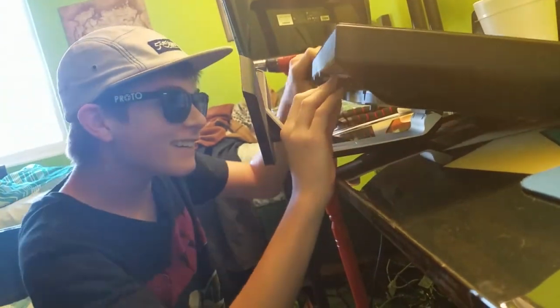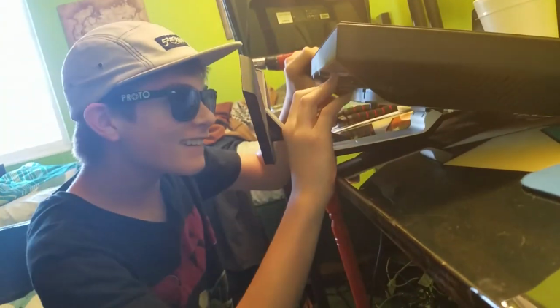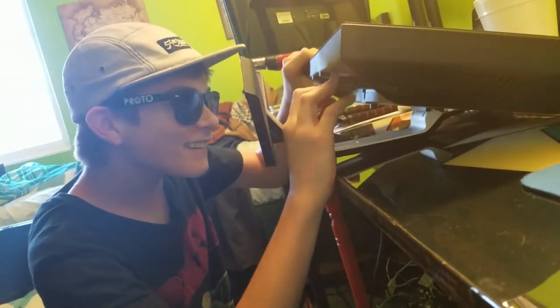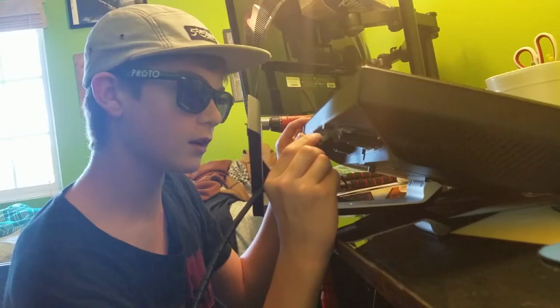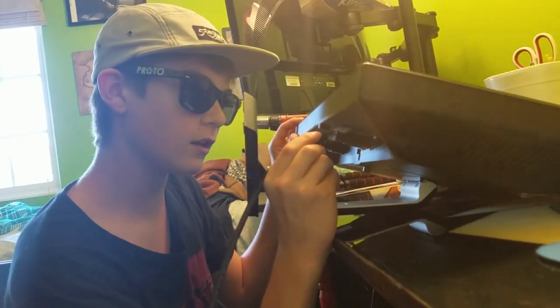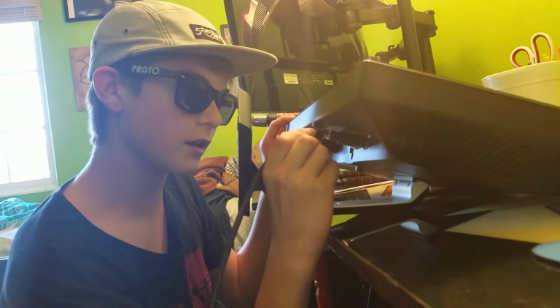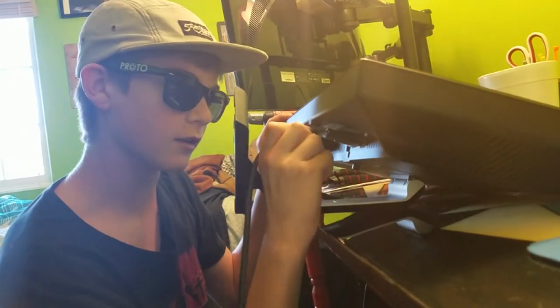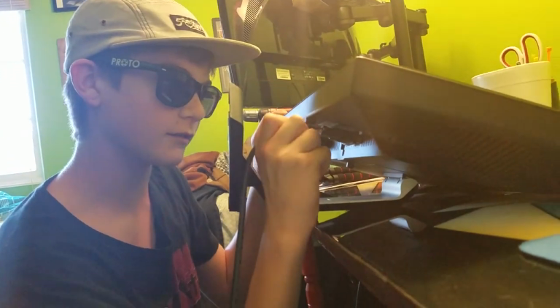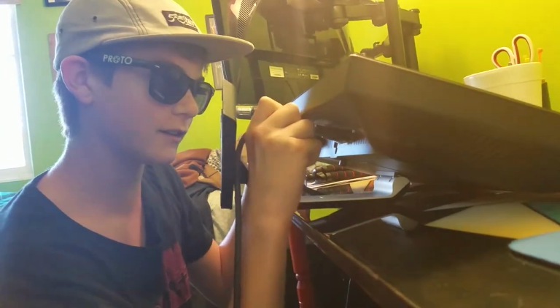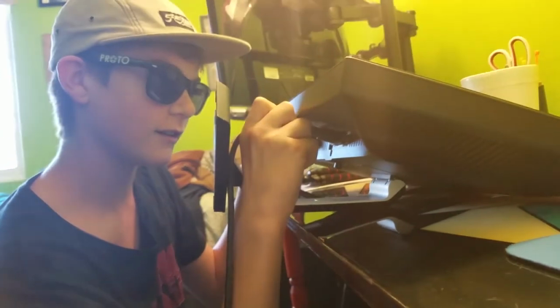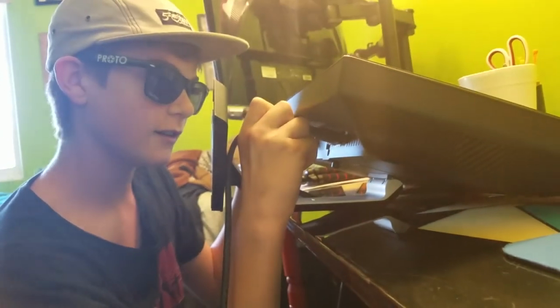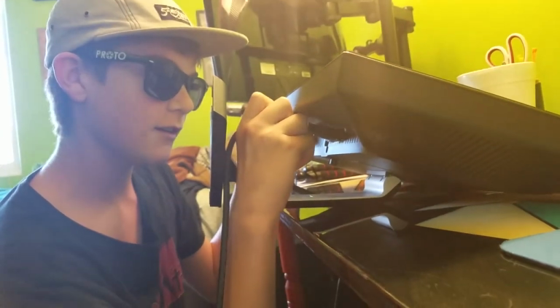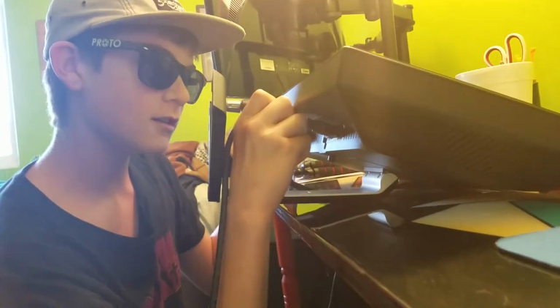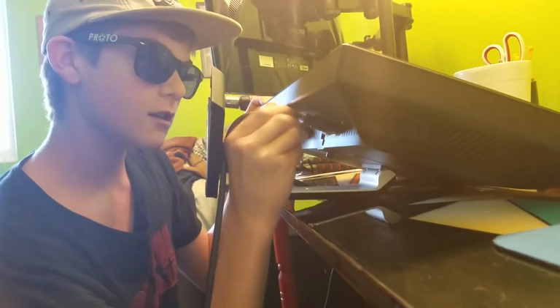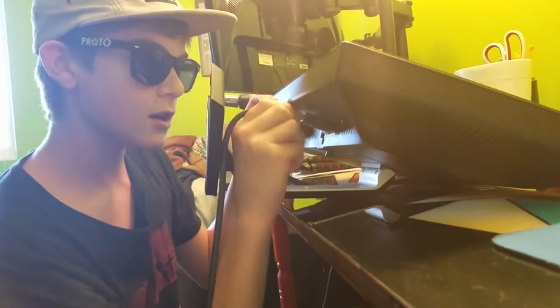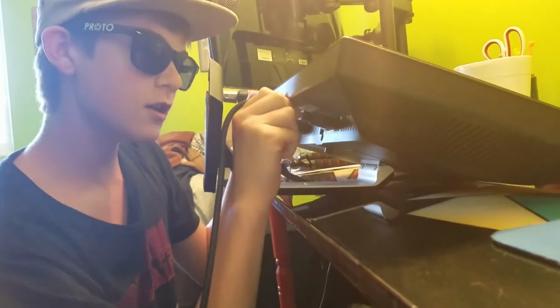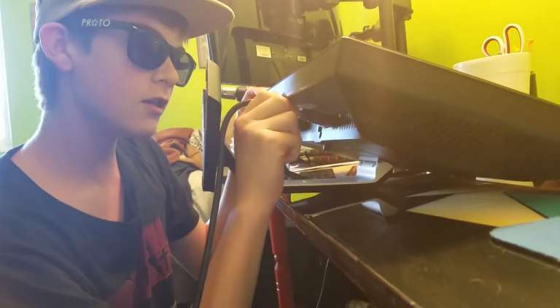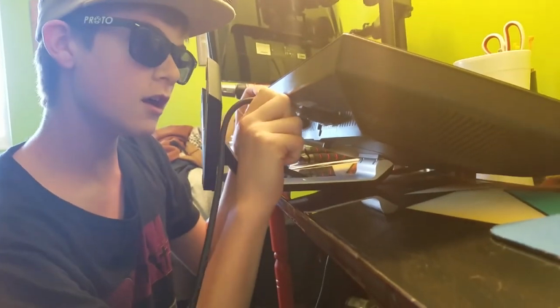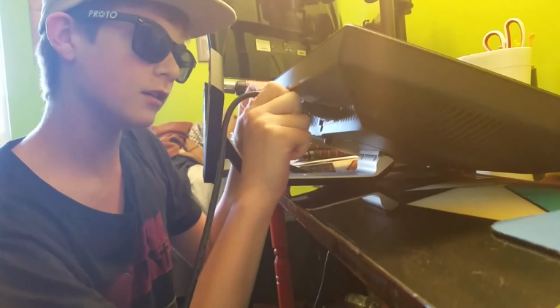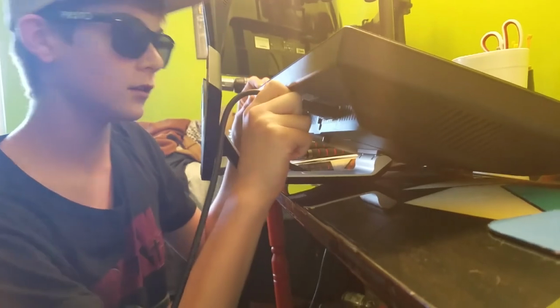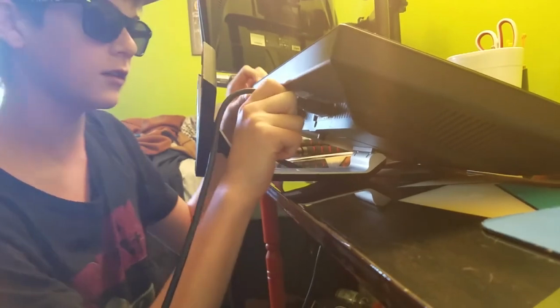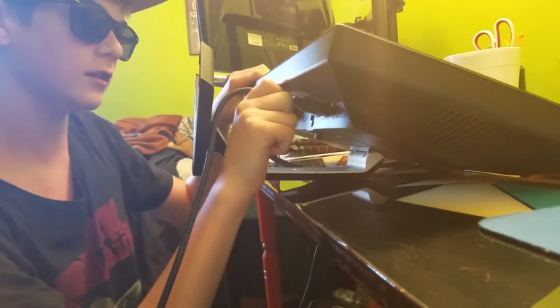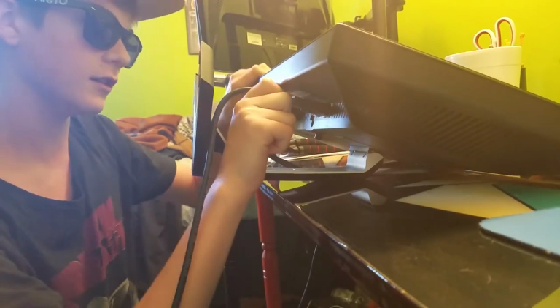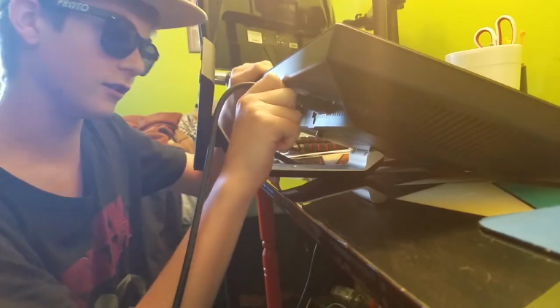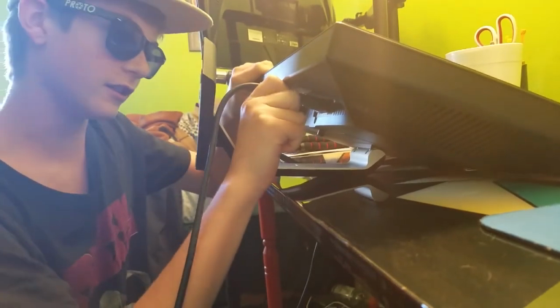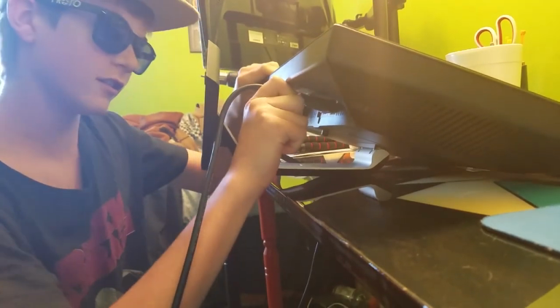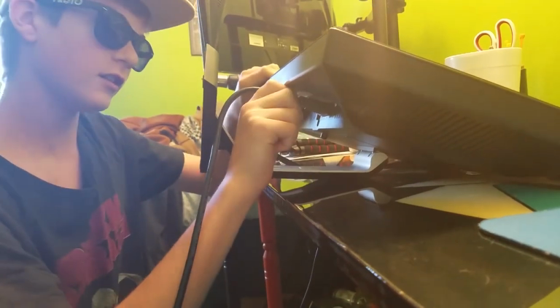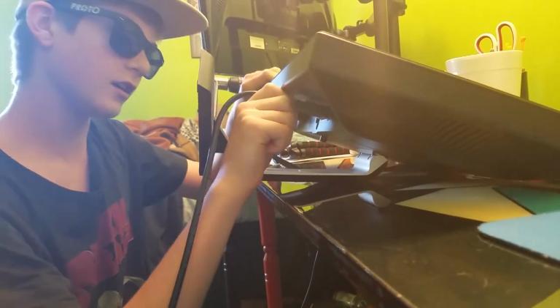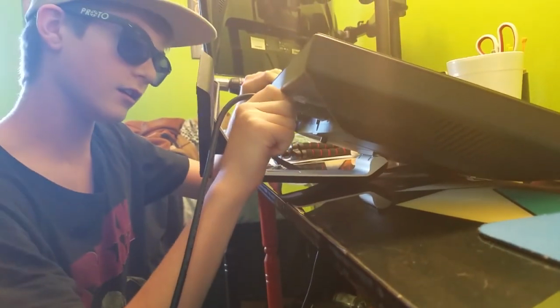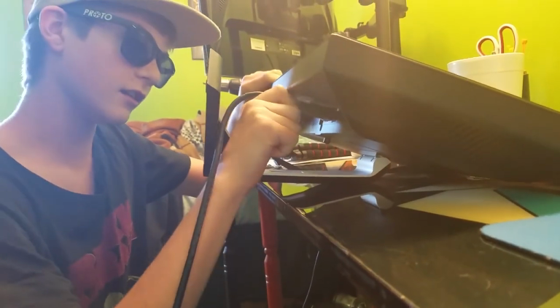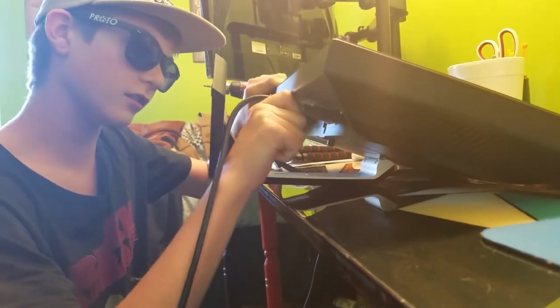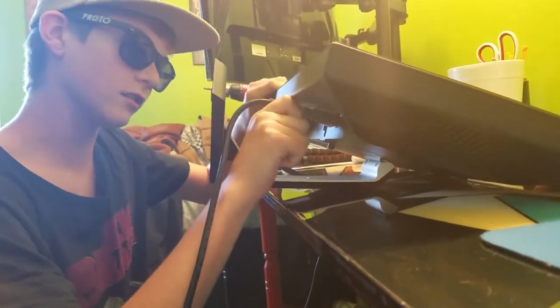Get in there. Get in there. Get in there. Oh, is that a song? Yeah, that is a song.